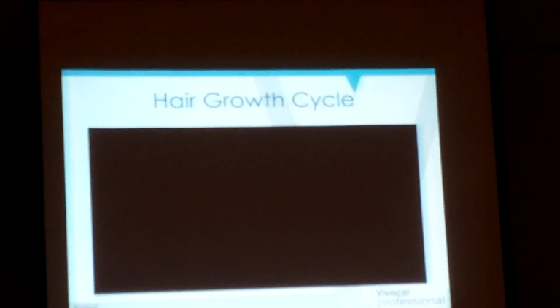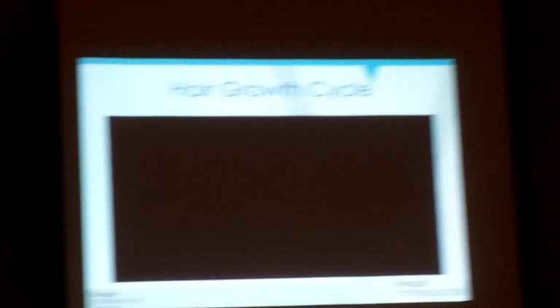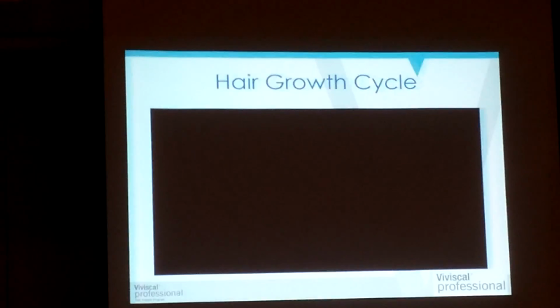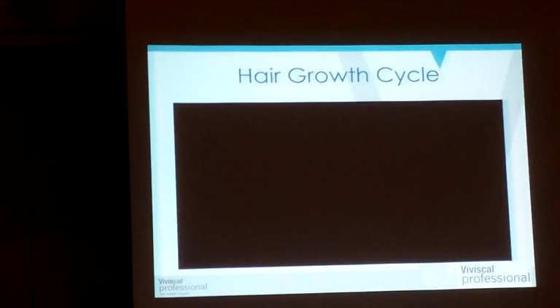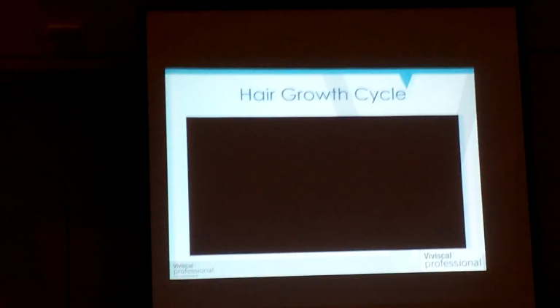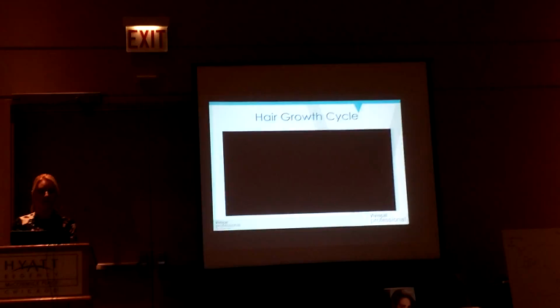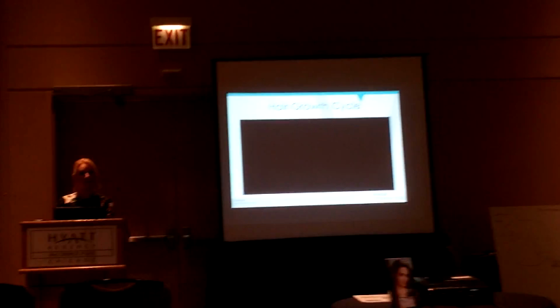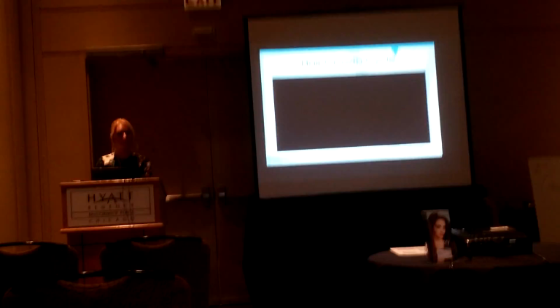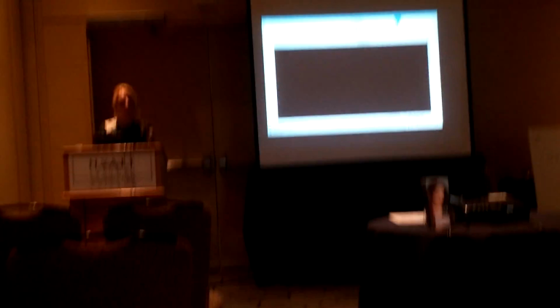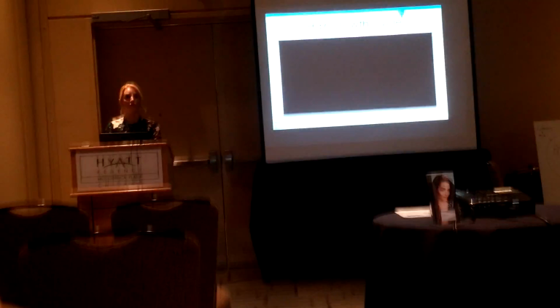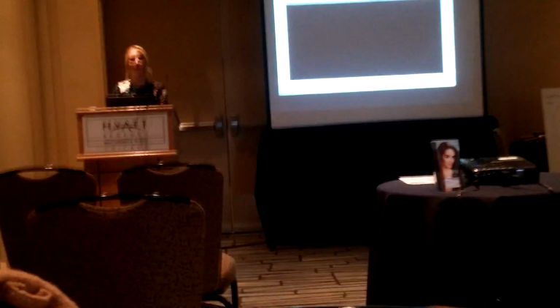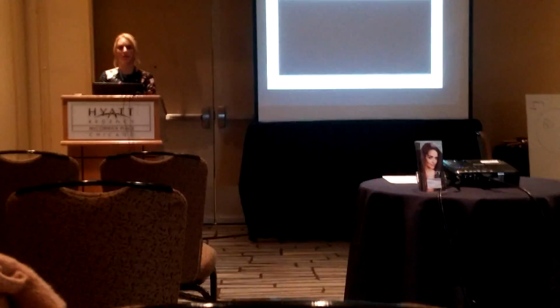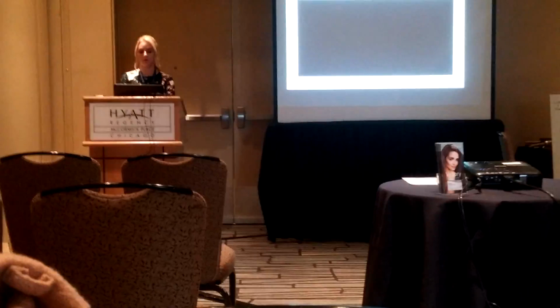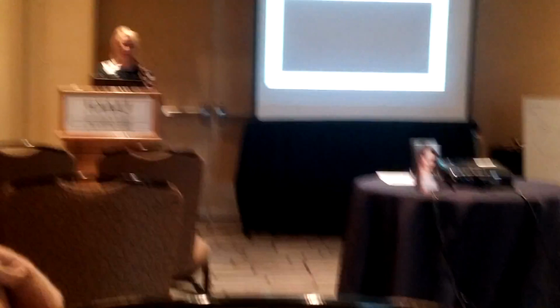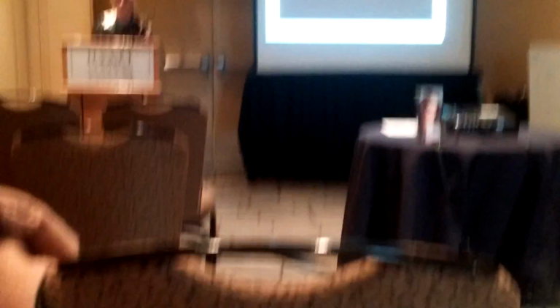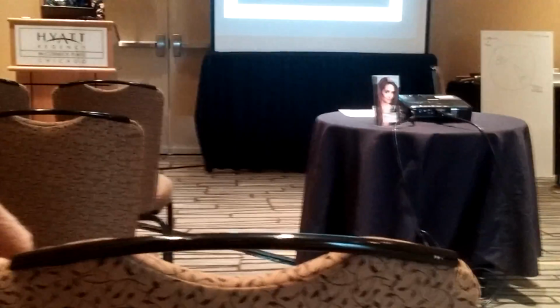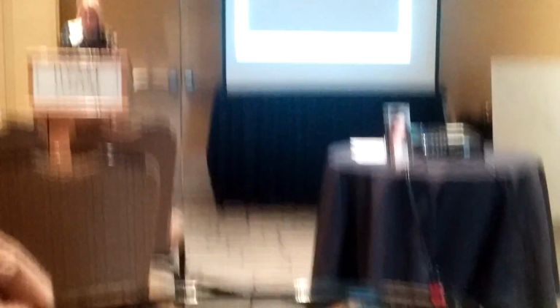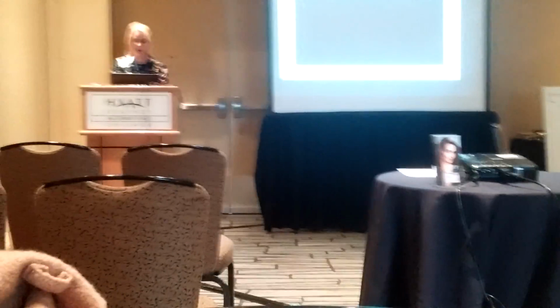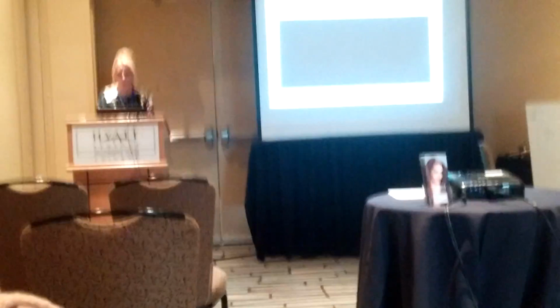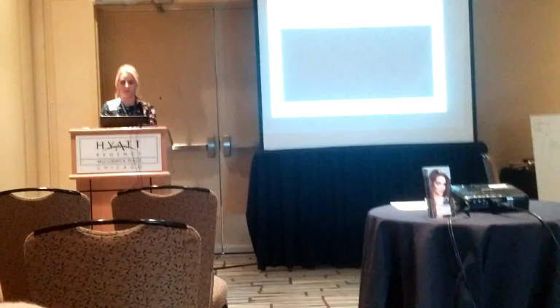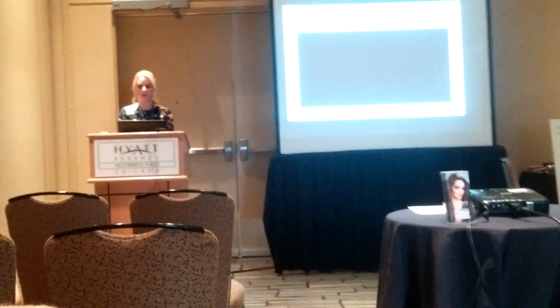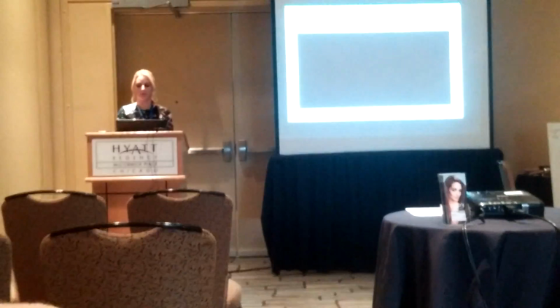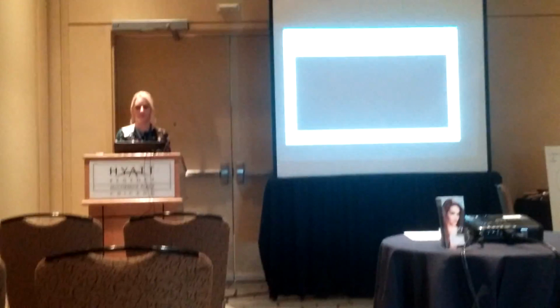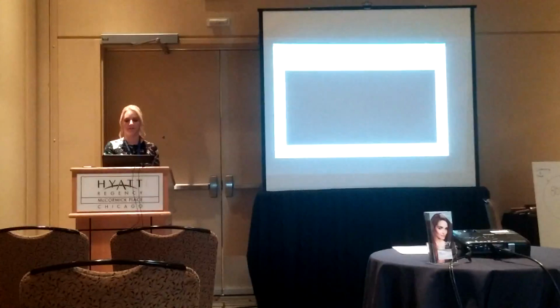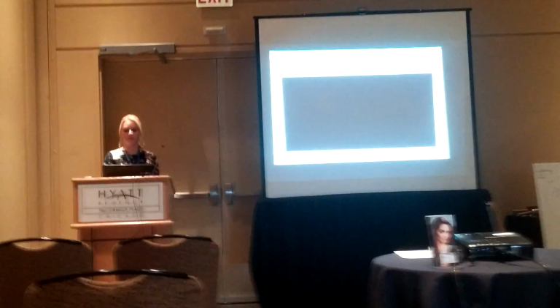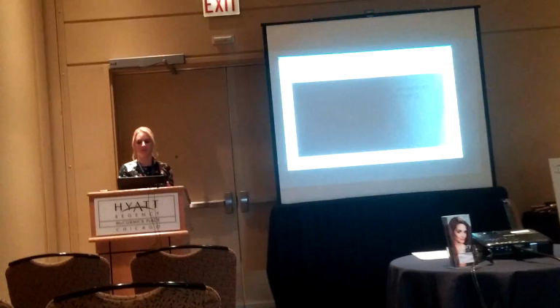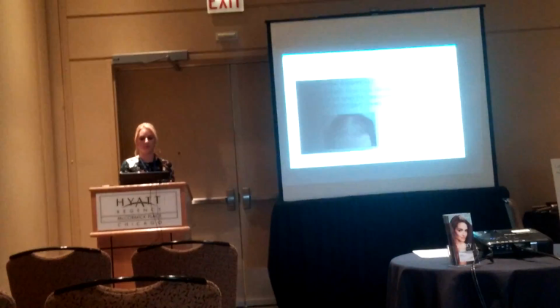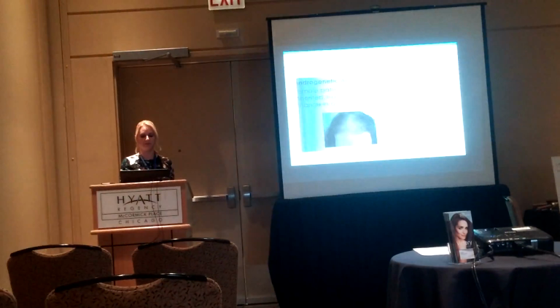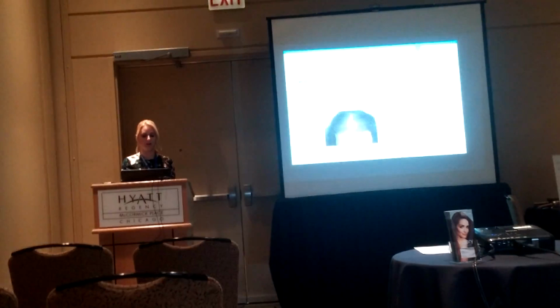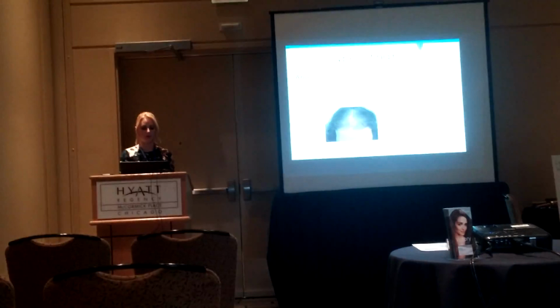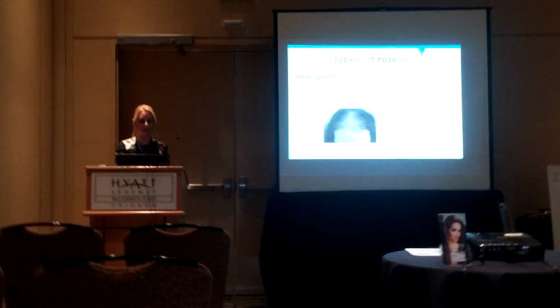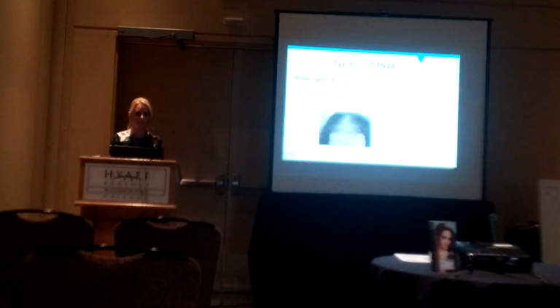All right, so now we're going to talk about different types of hair loss.